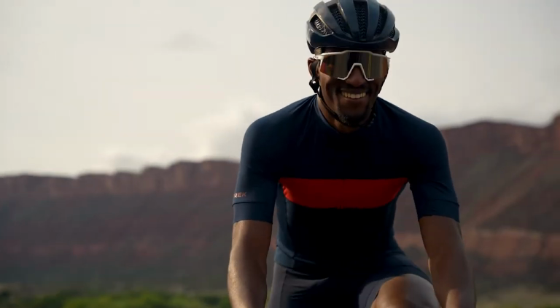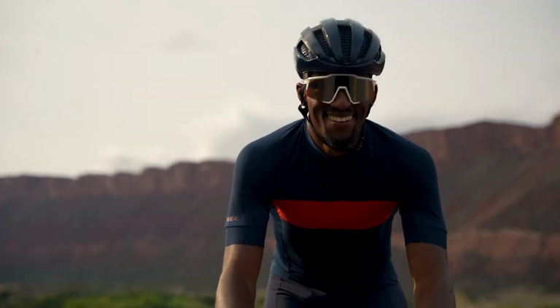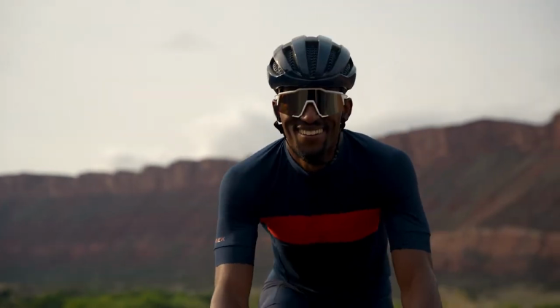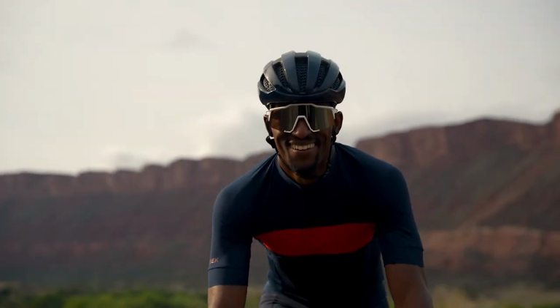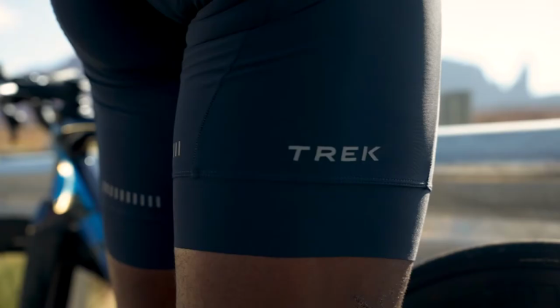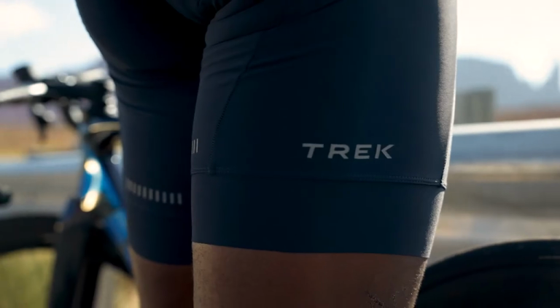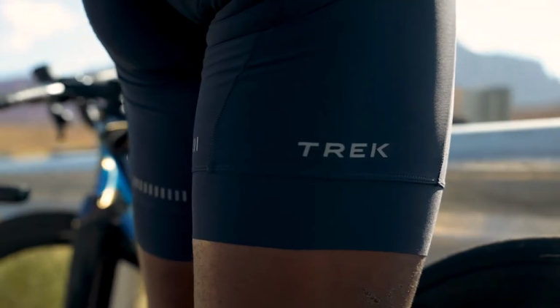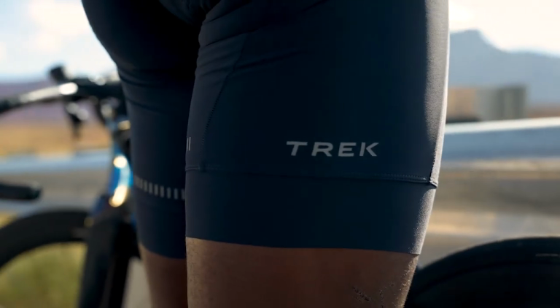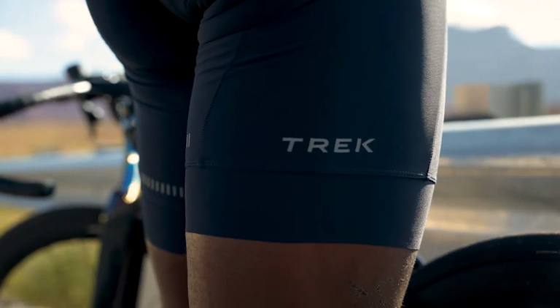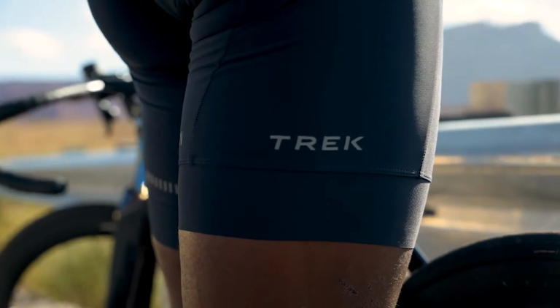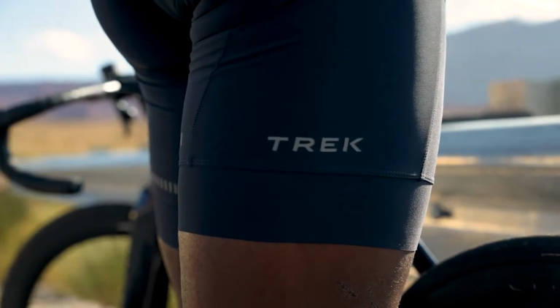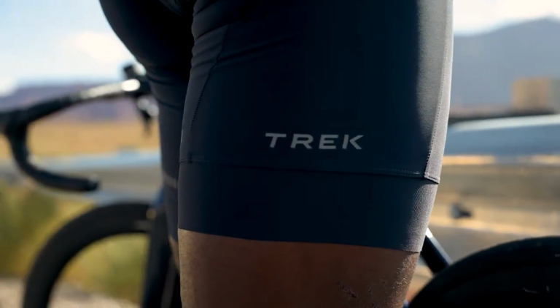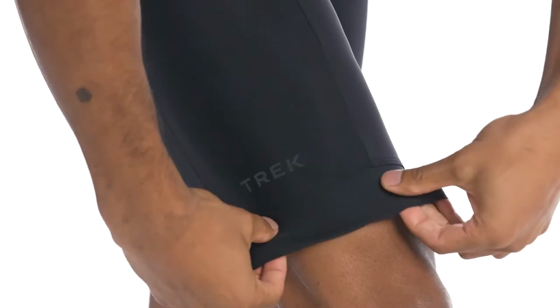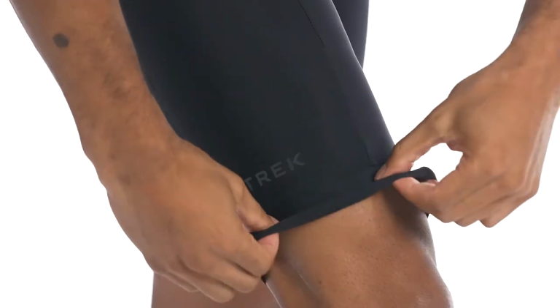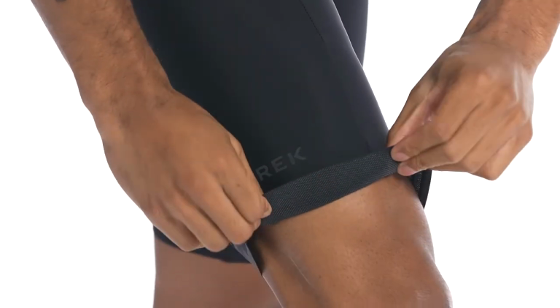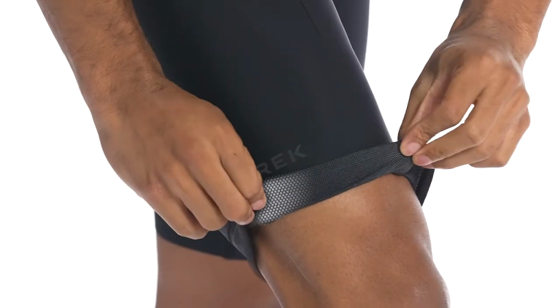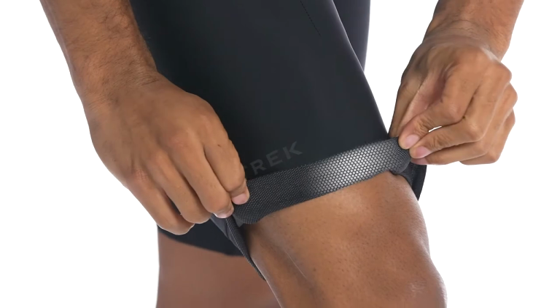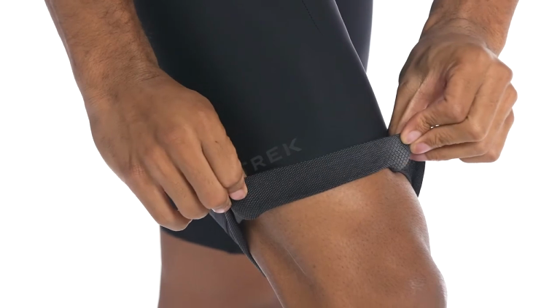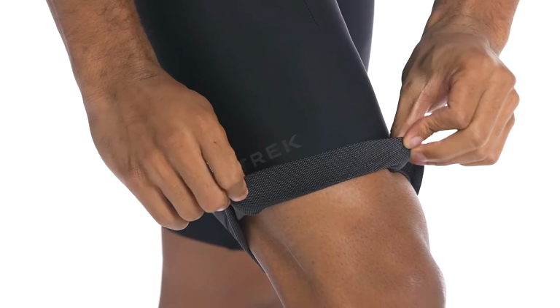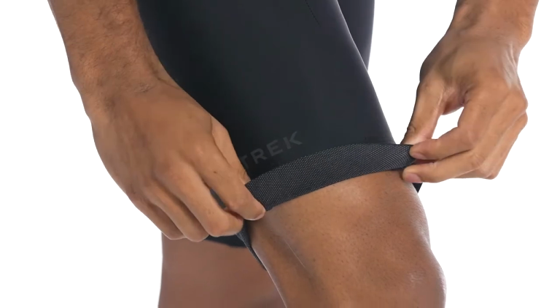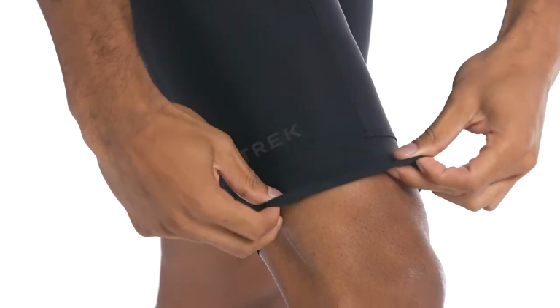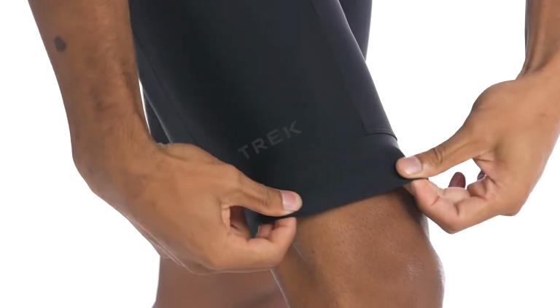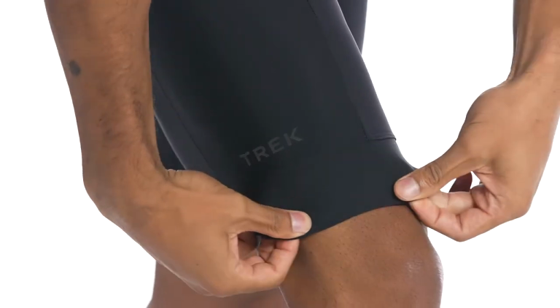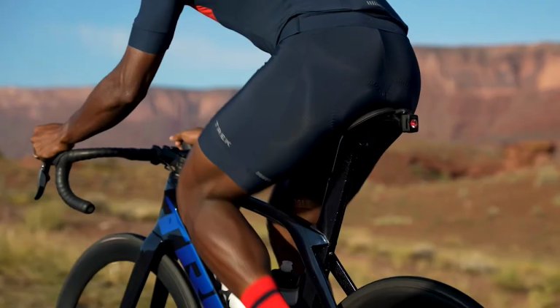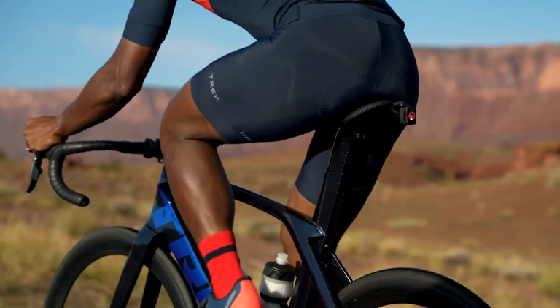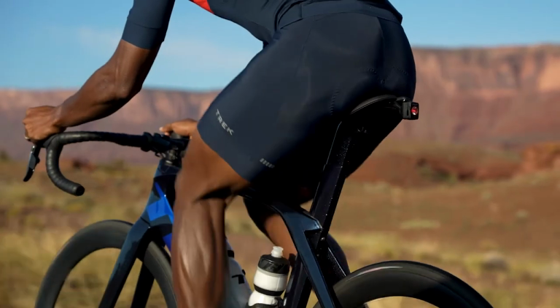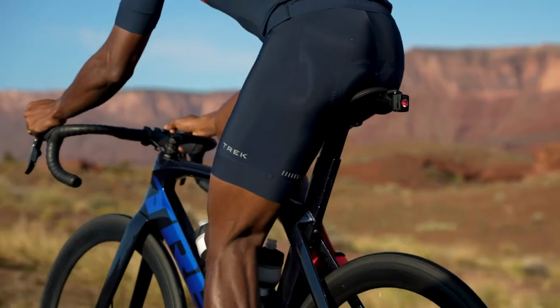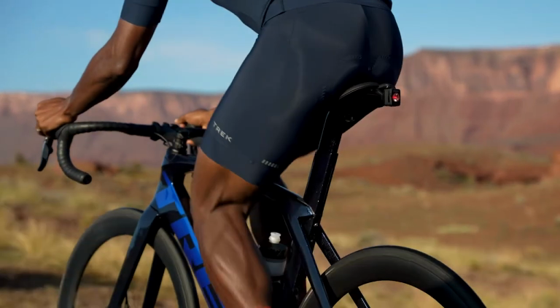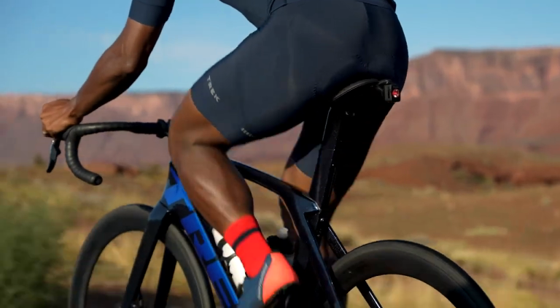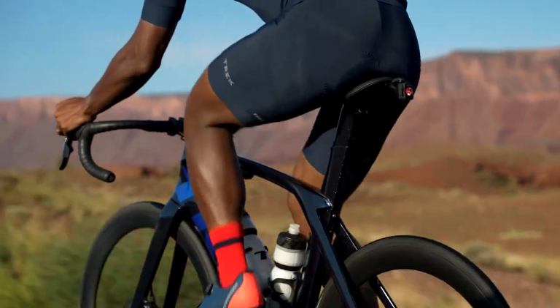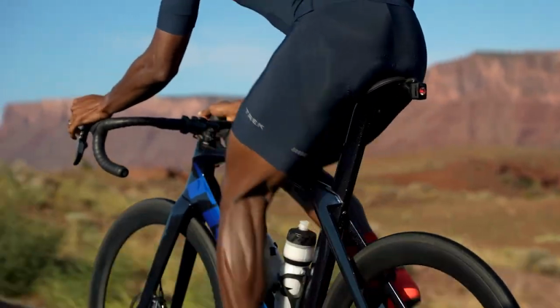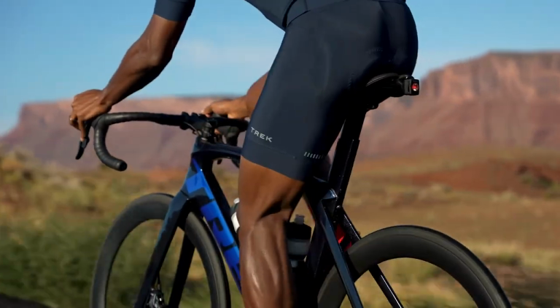A raw-edge cuffed leg opening with premium silicone grippers provides a comfortable, more flattering fit that stays put while pedaling.